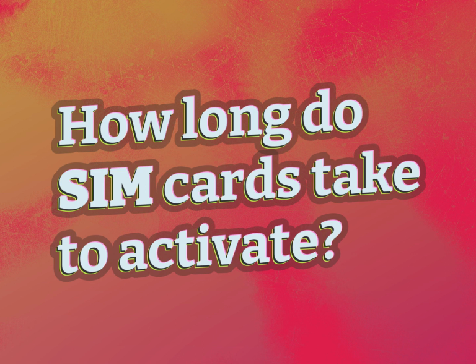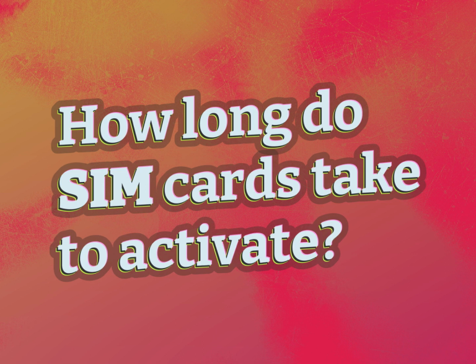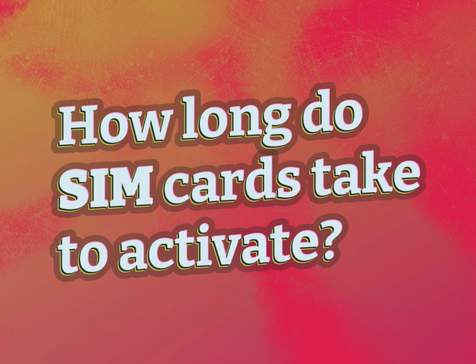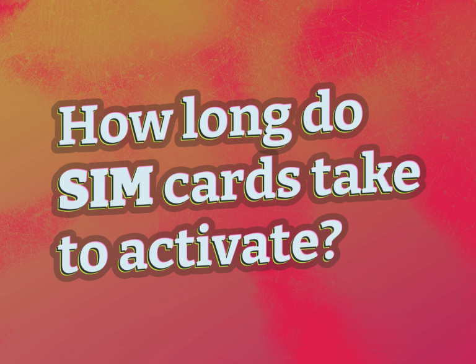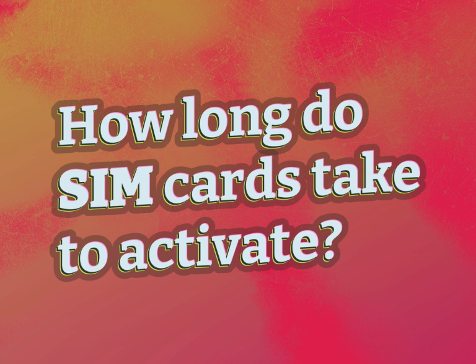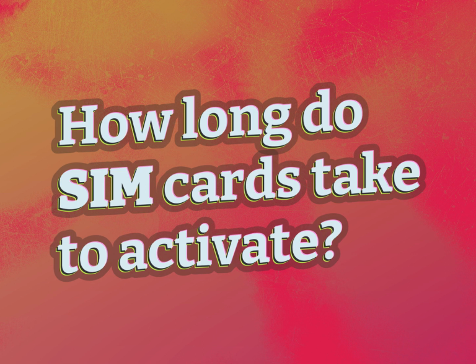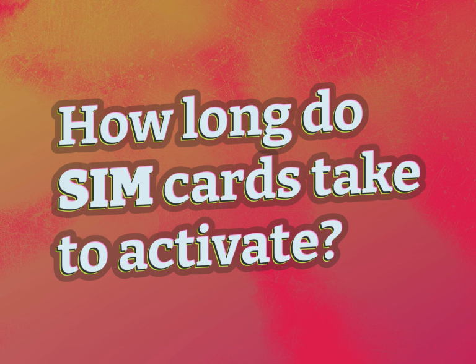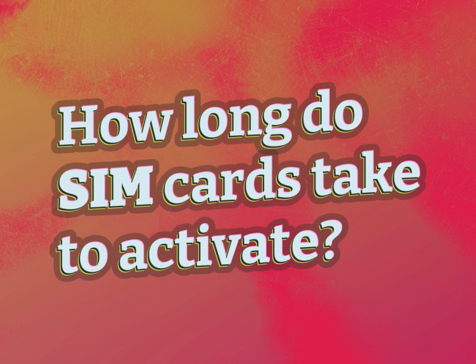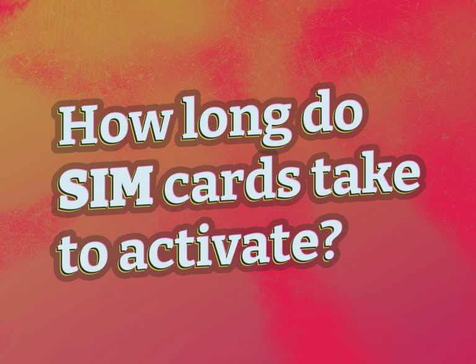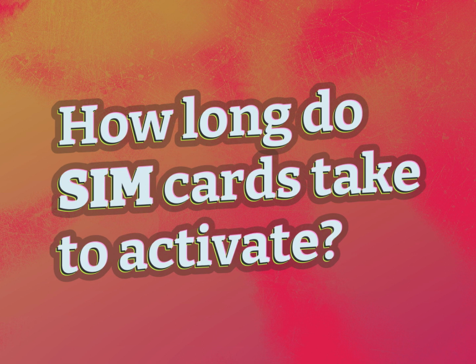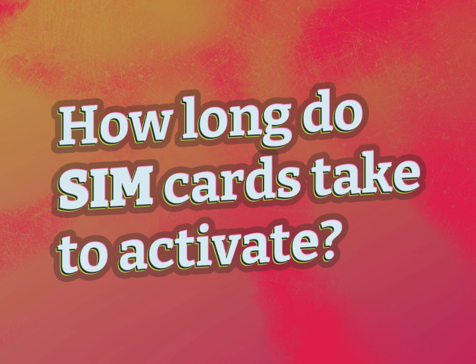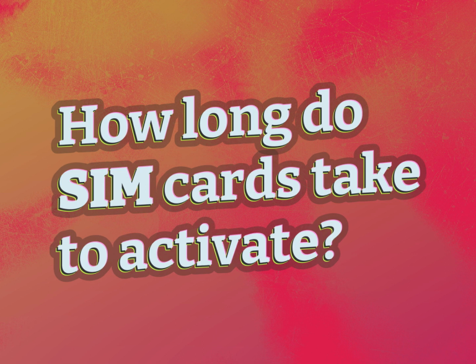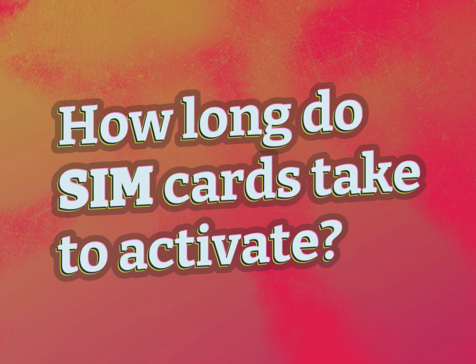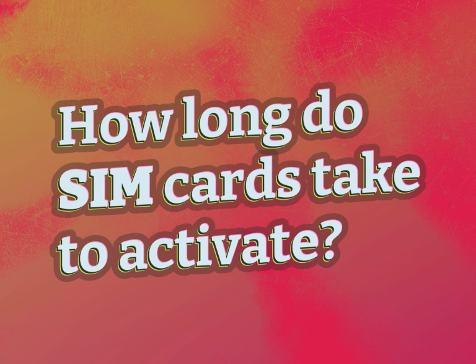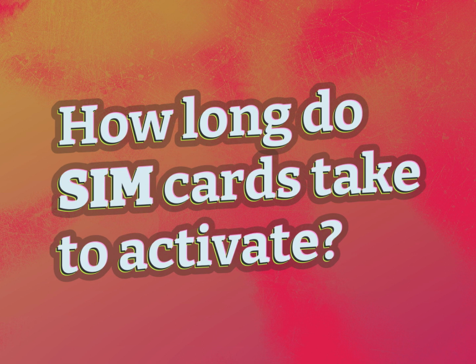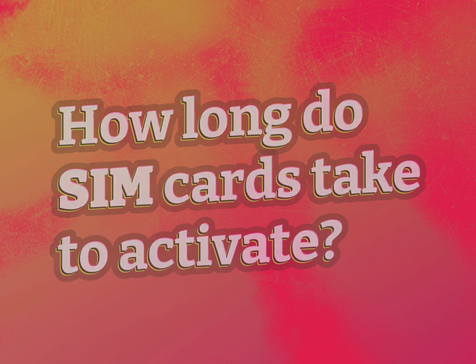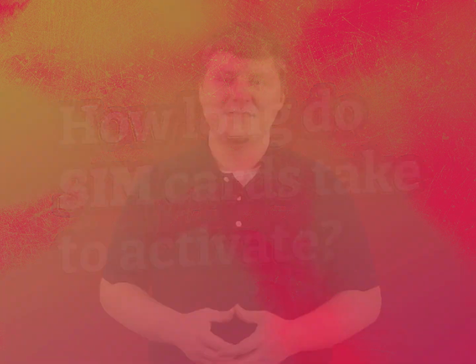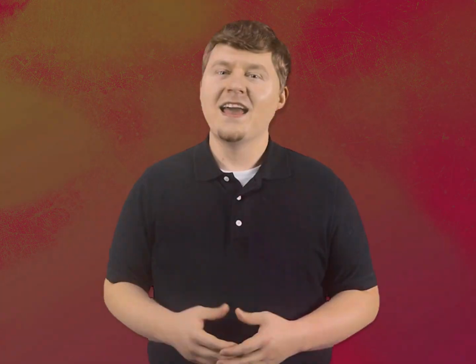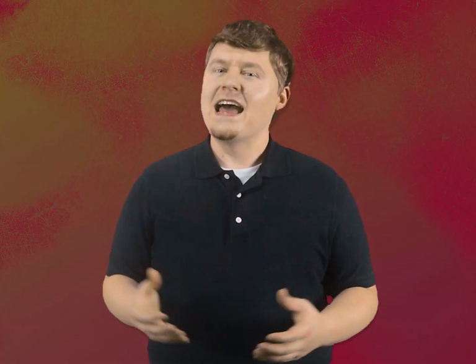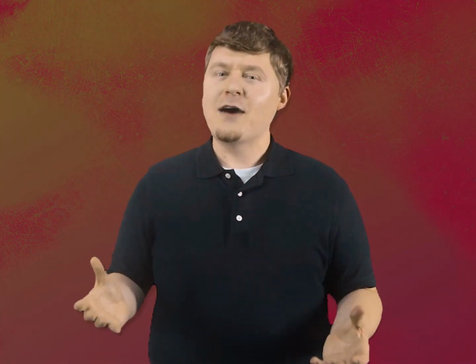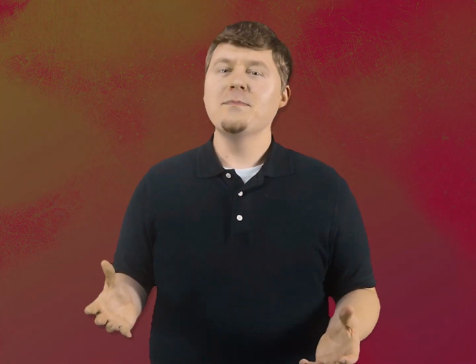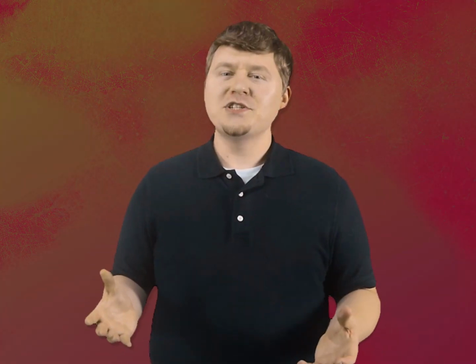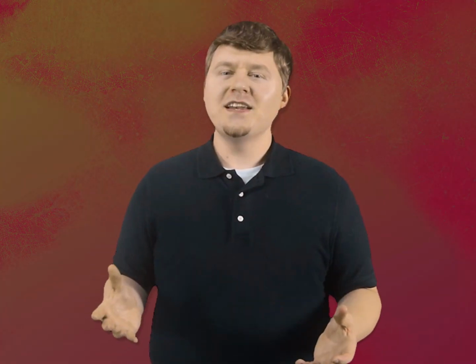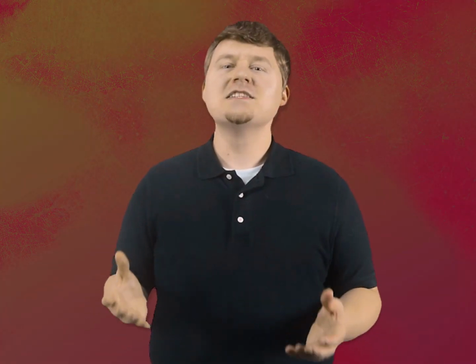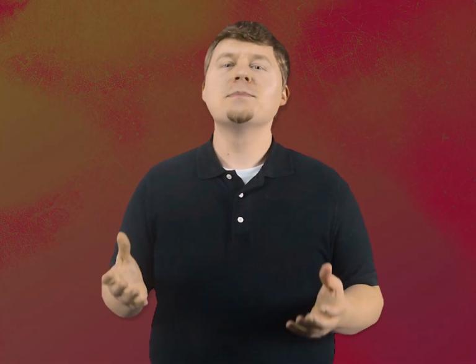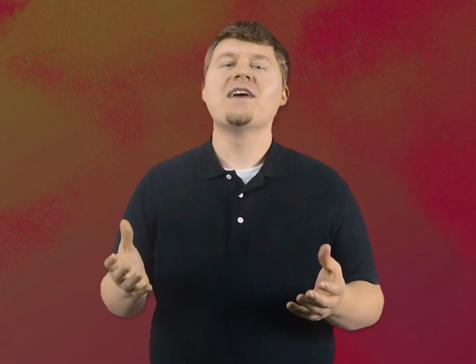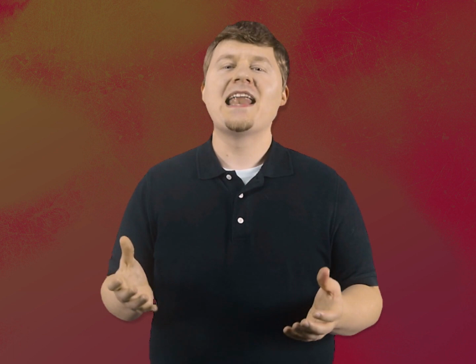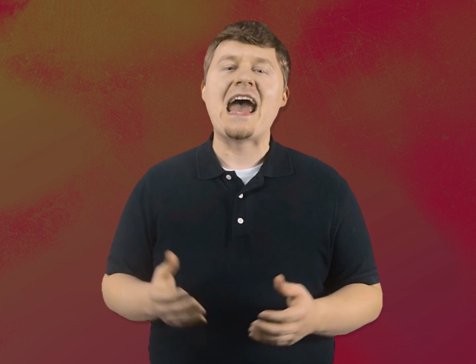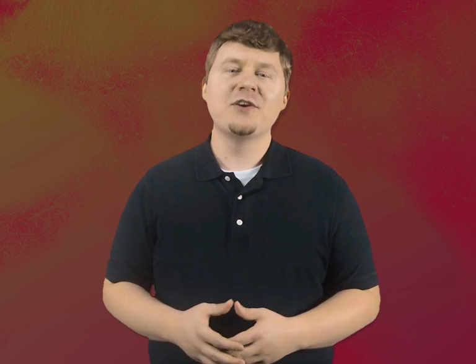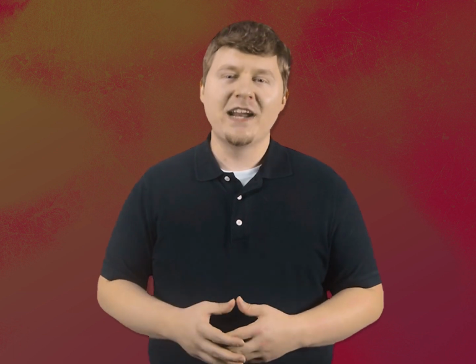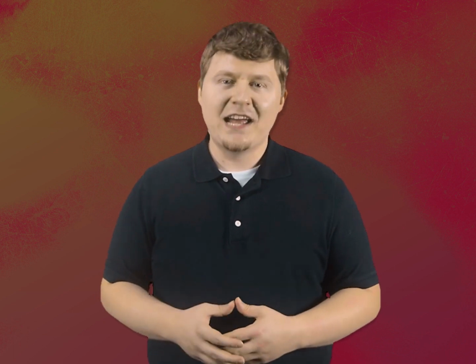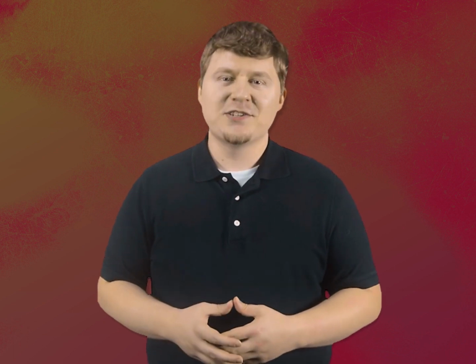How long do SIM cards take to activate? Our mission is to provide accurate answers.